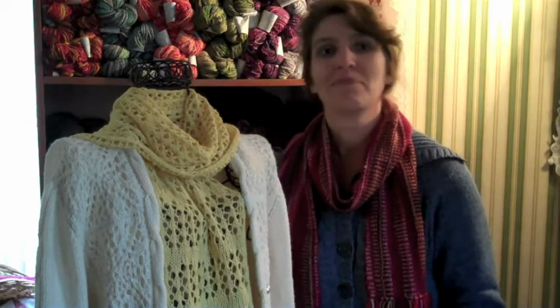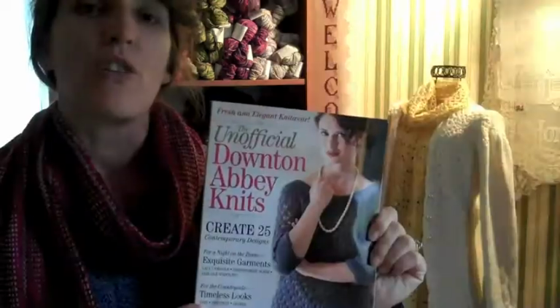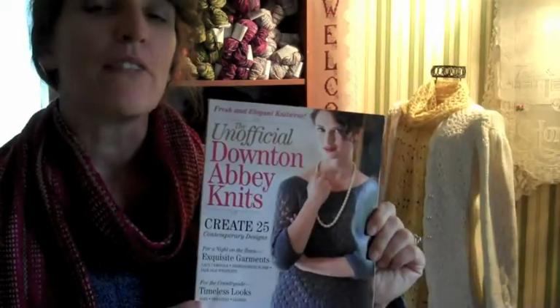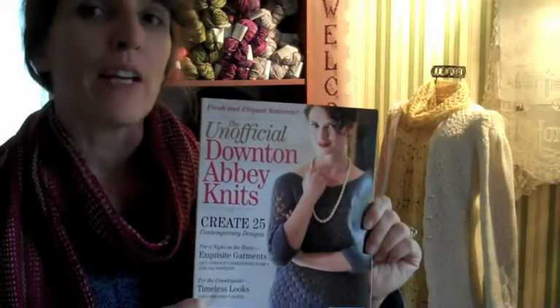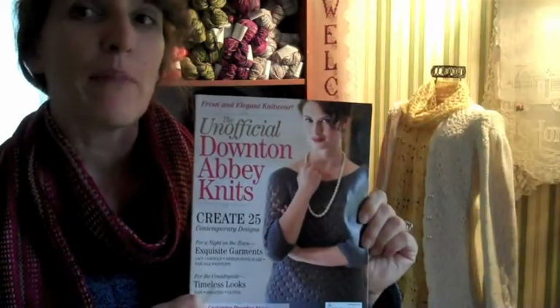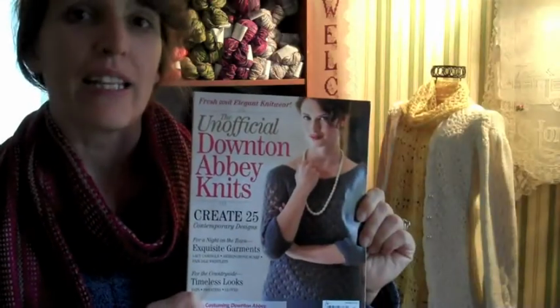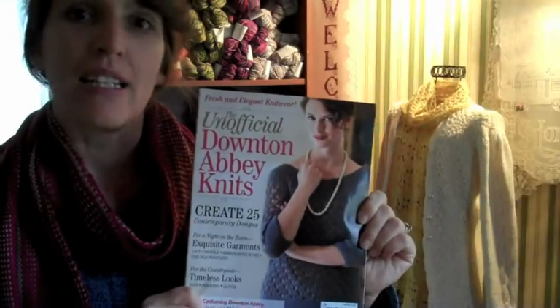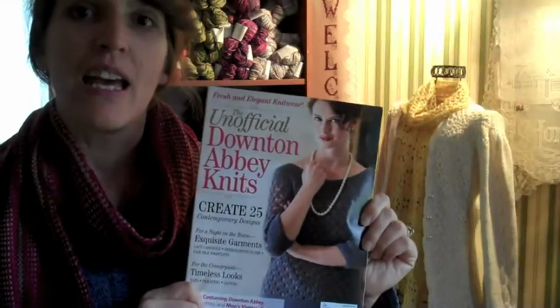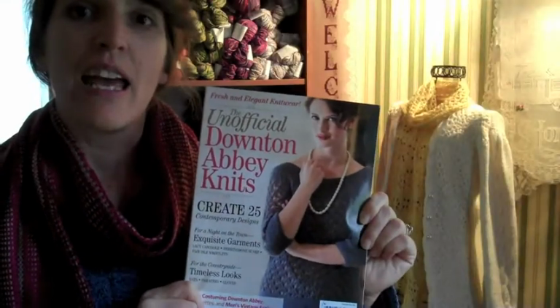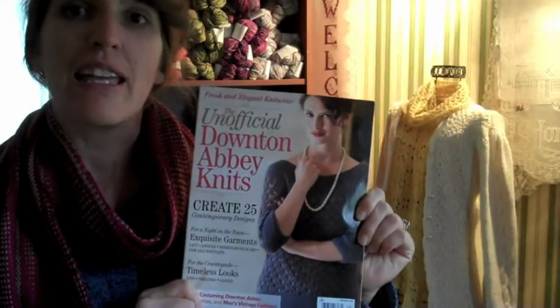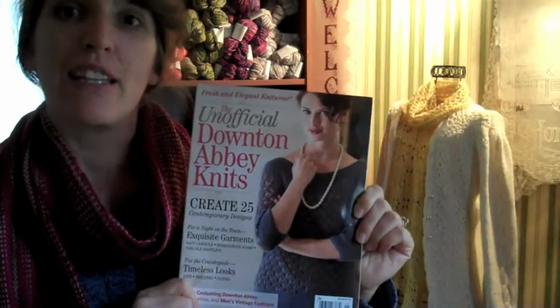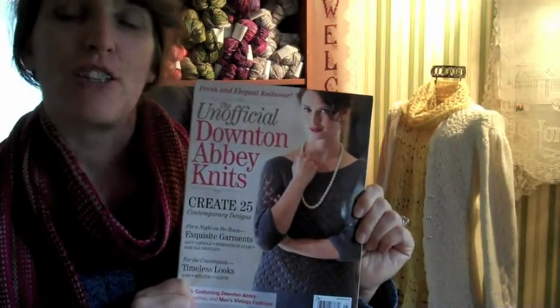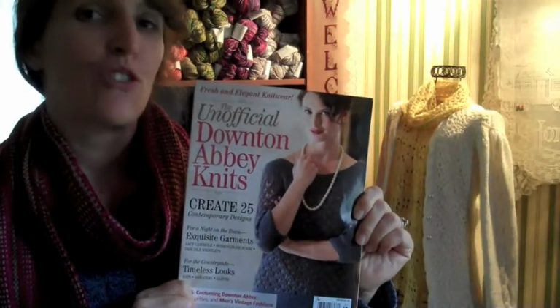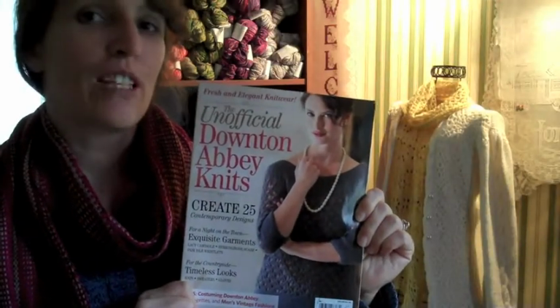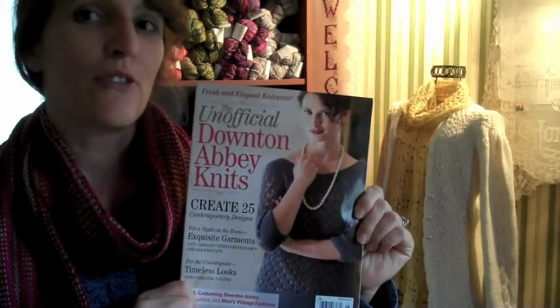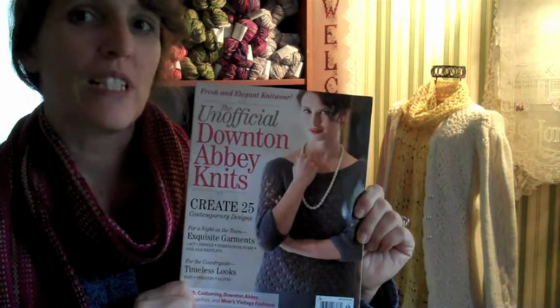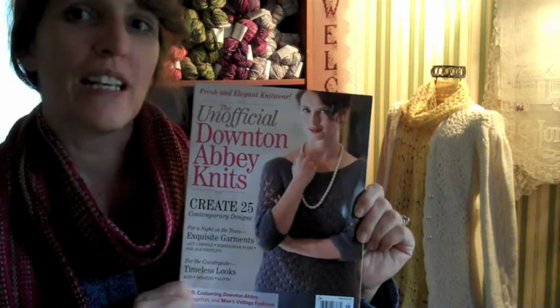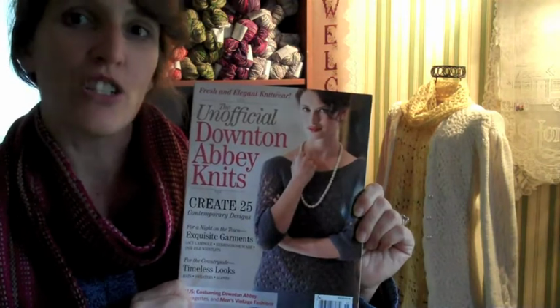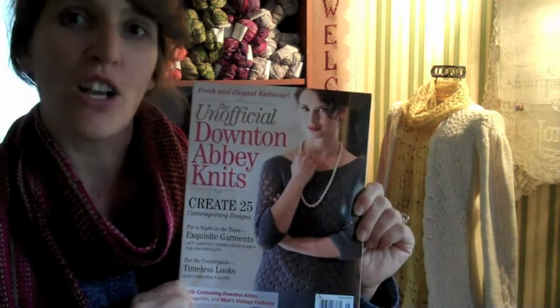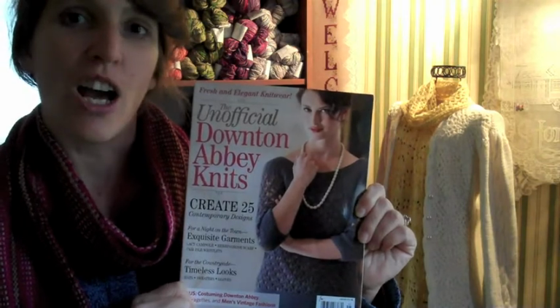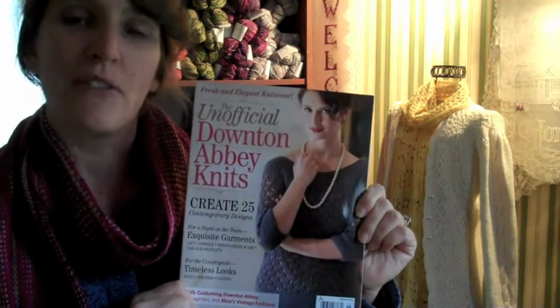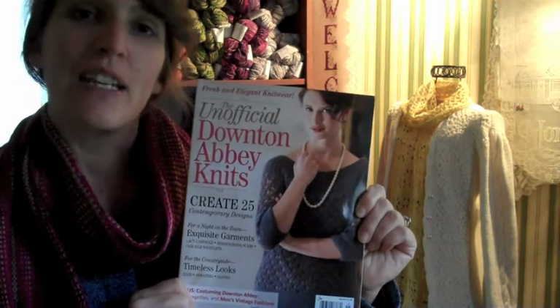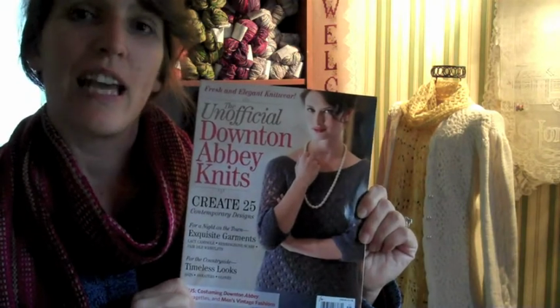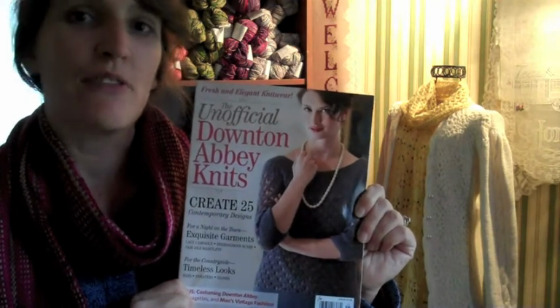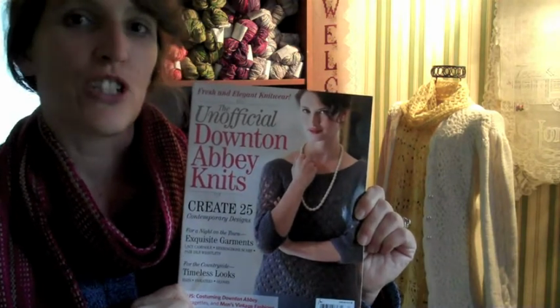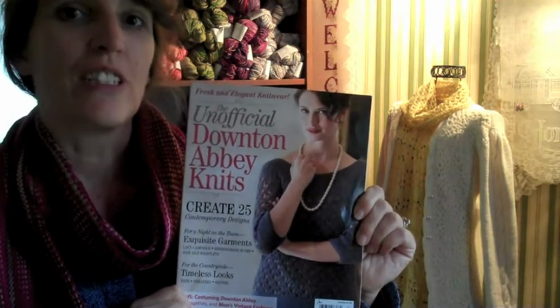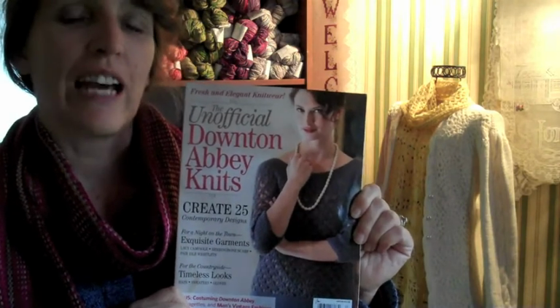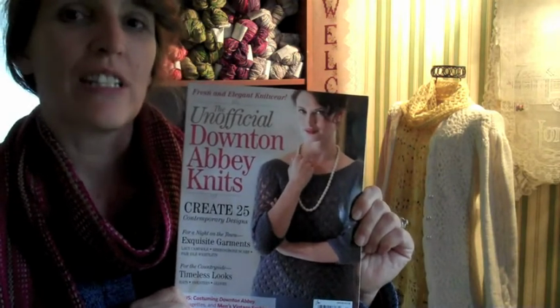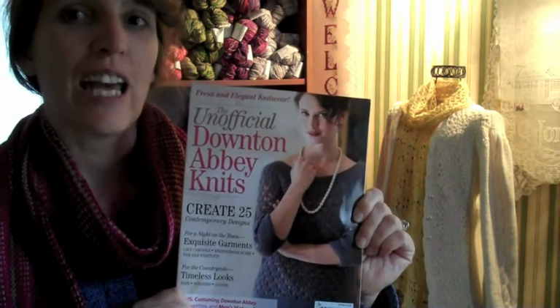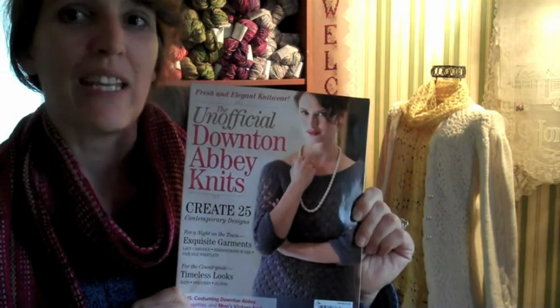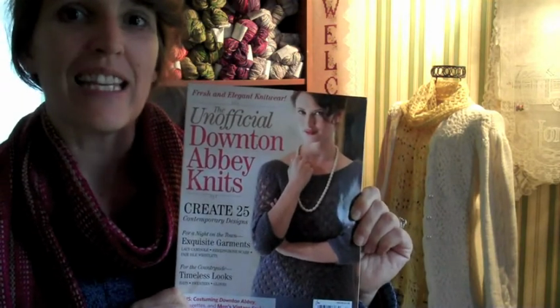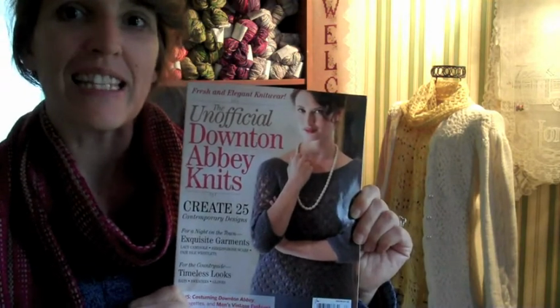You can find my pattern in the 2014 edition of the unofficial Downton Abbey Knits.